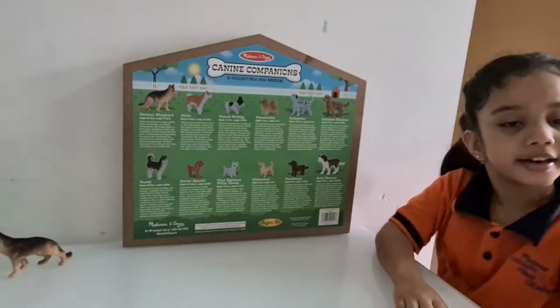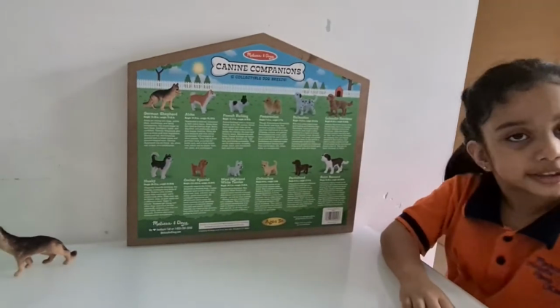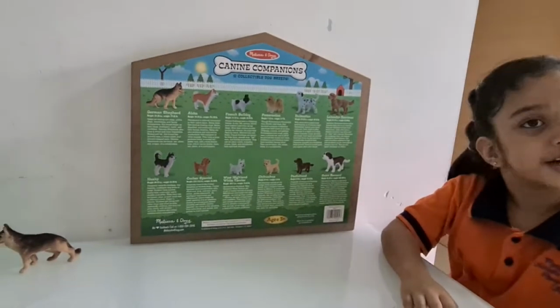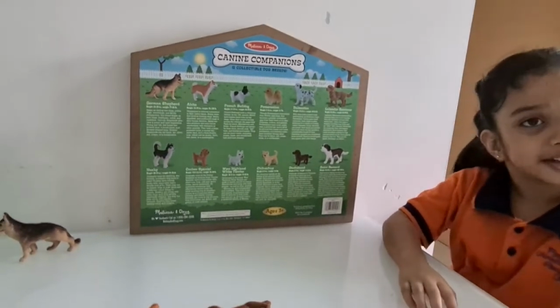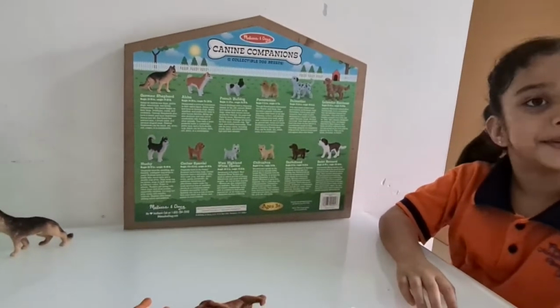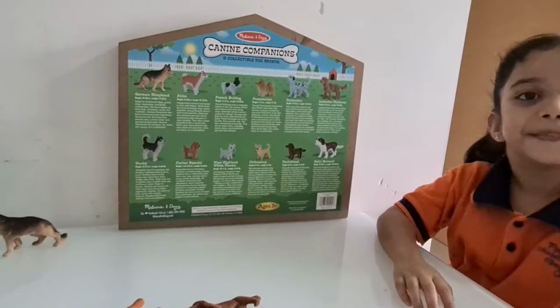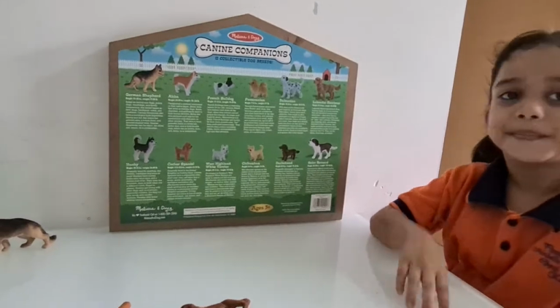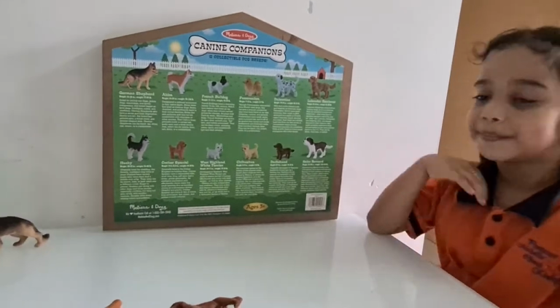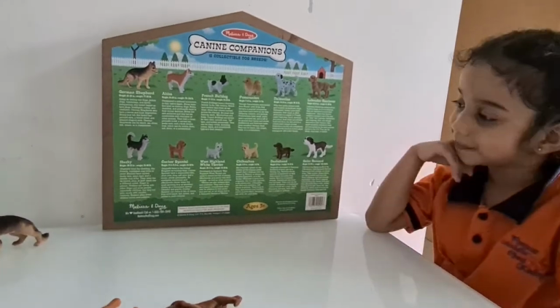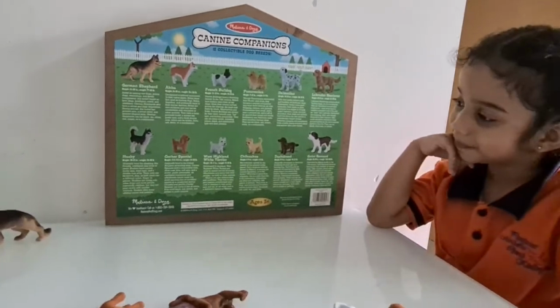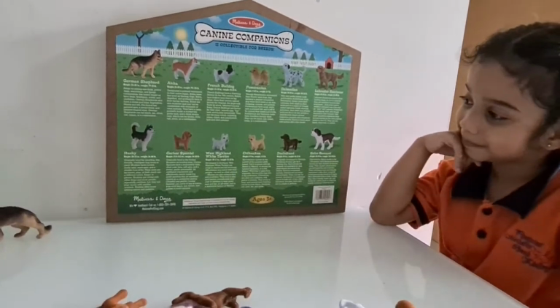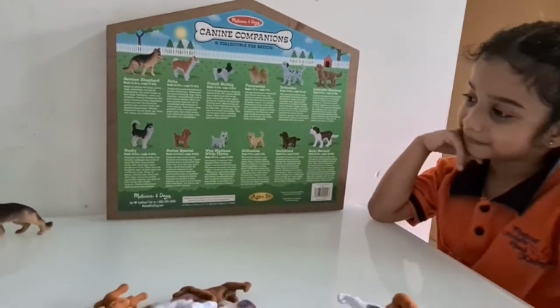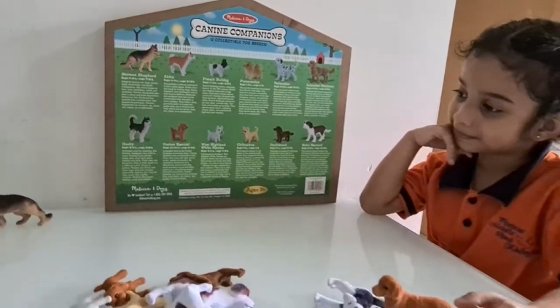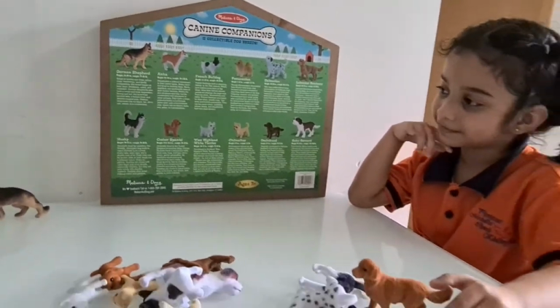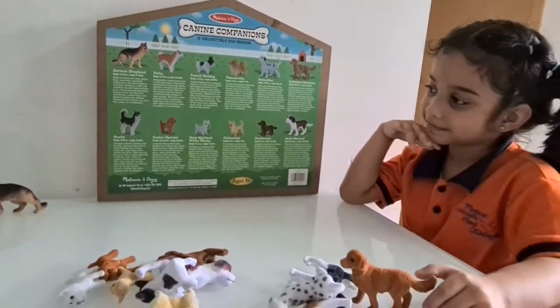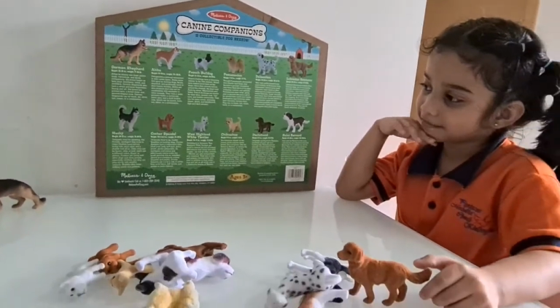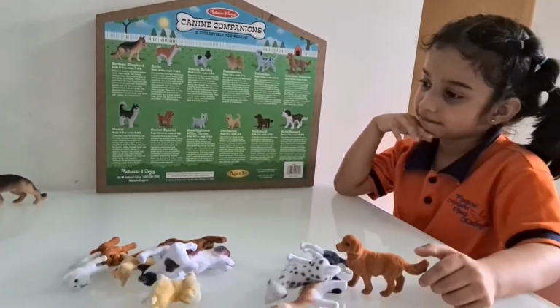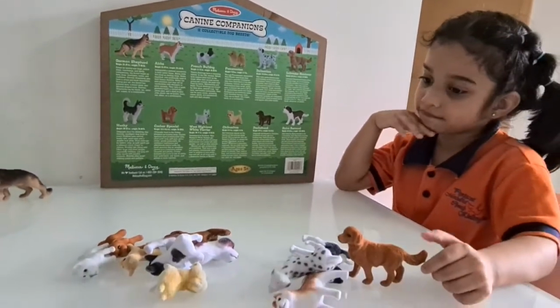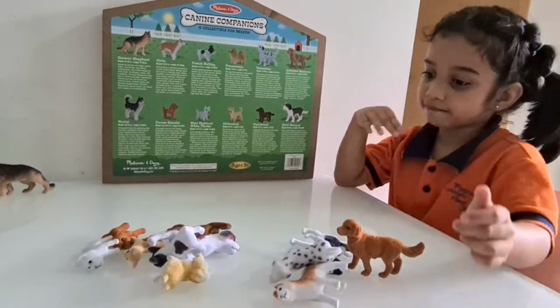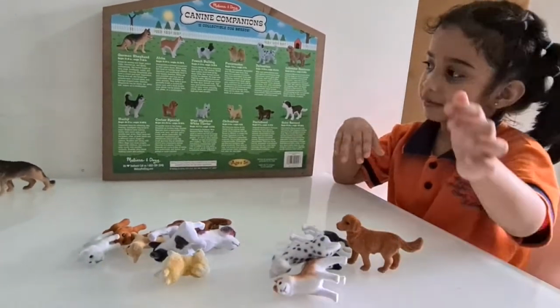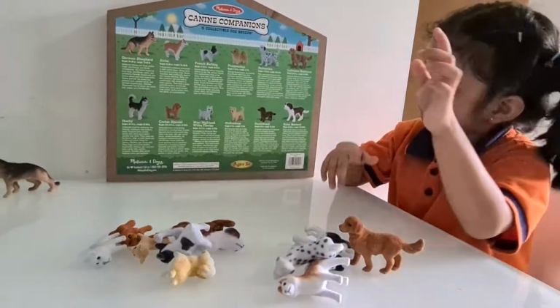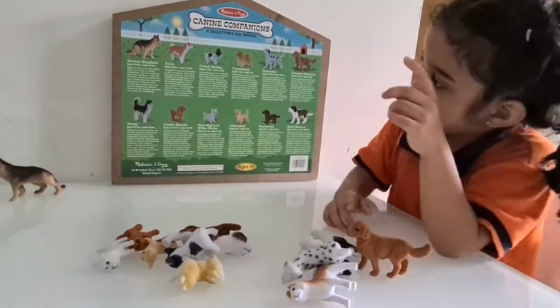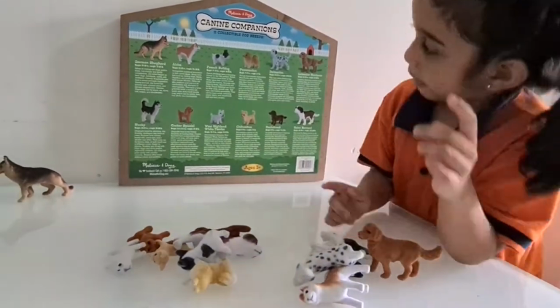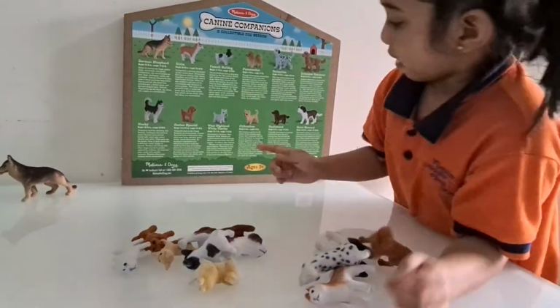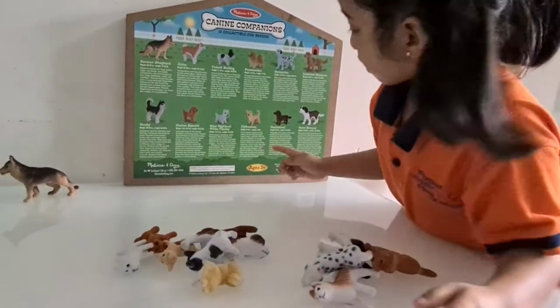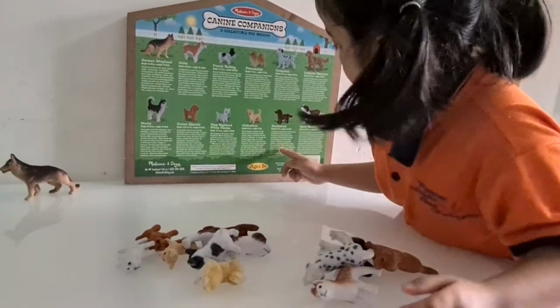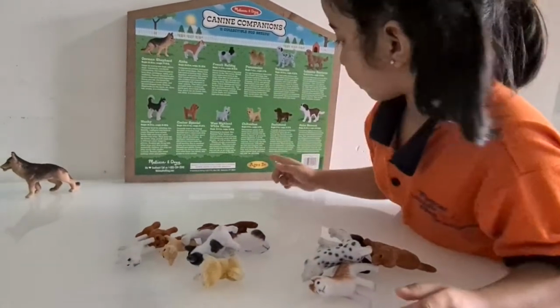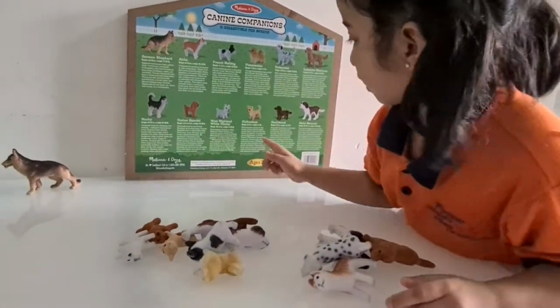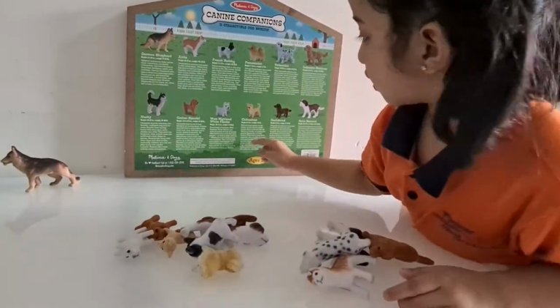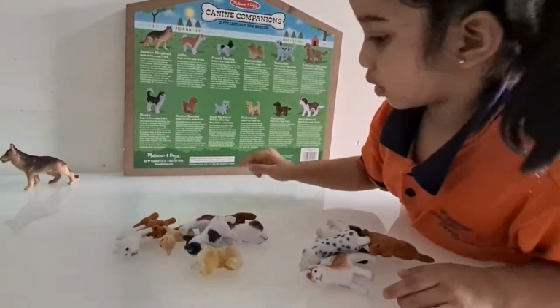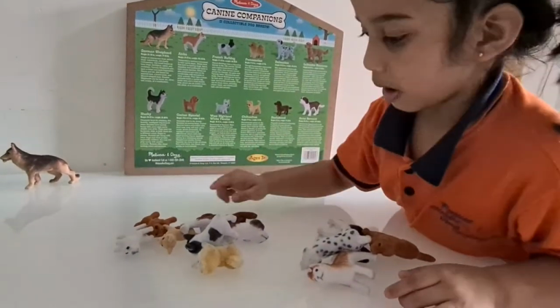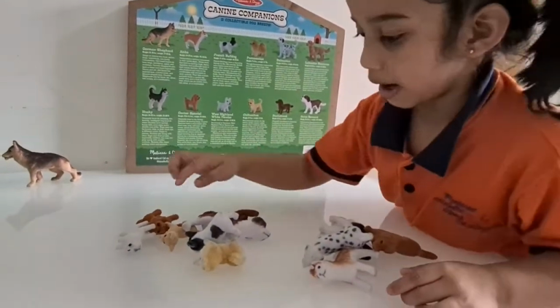Next dog. Now, can you find me the Chihuahua? Chihuahua? Okay, Chihuahua, let's see.